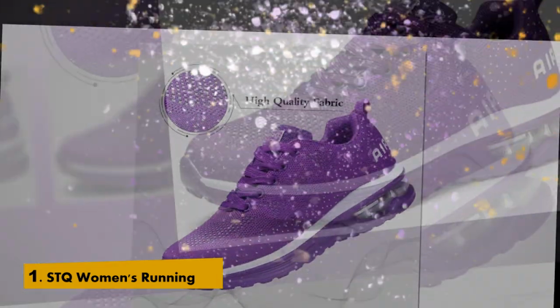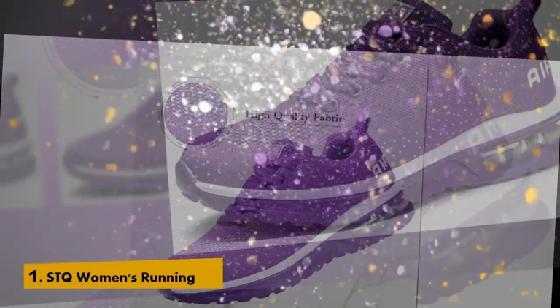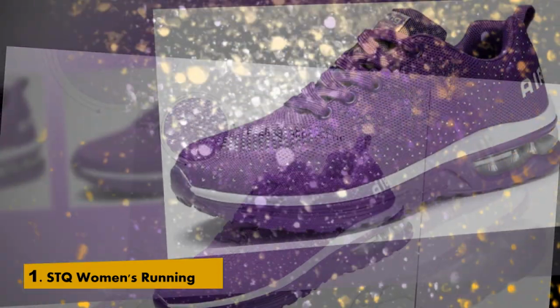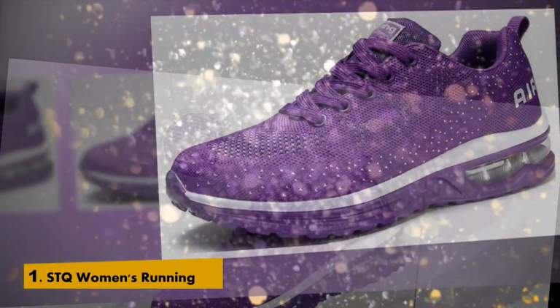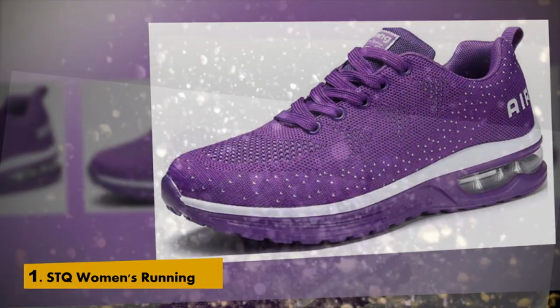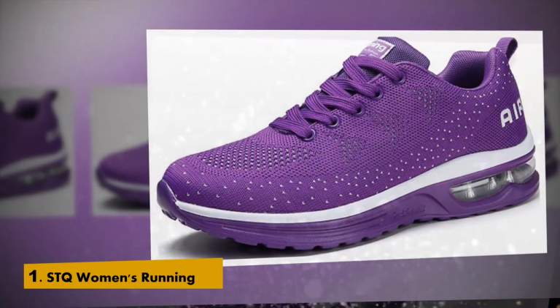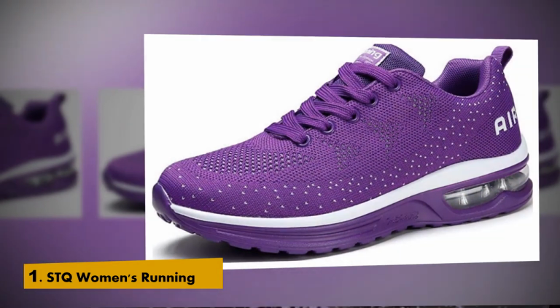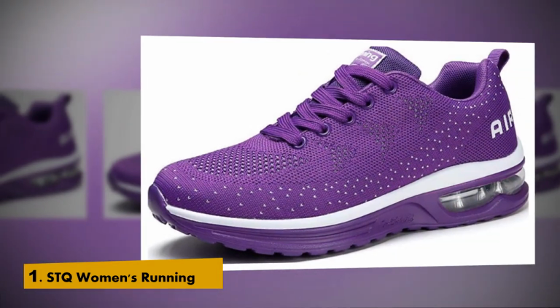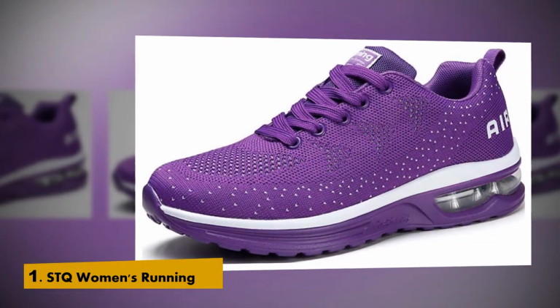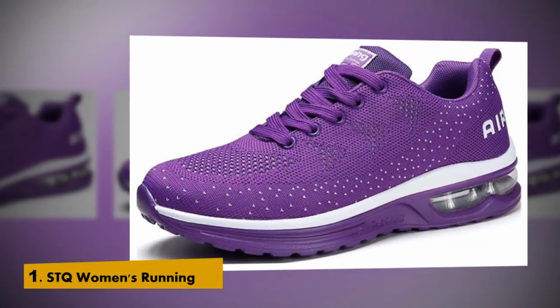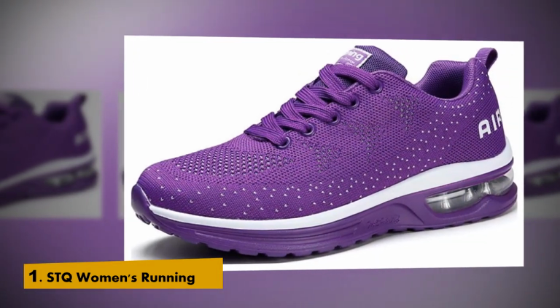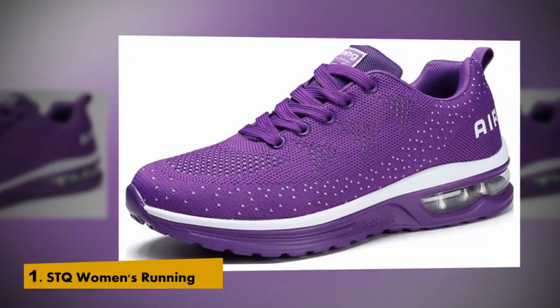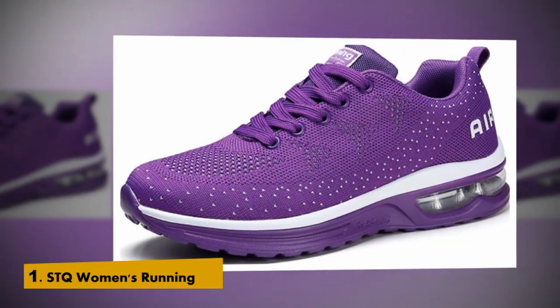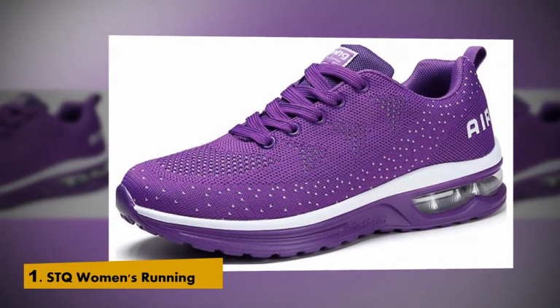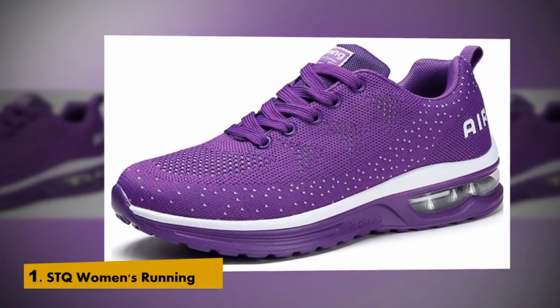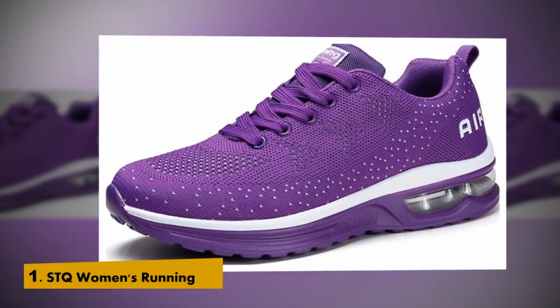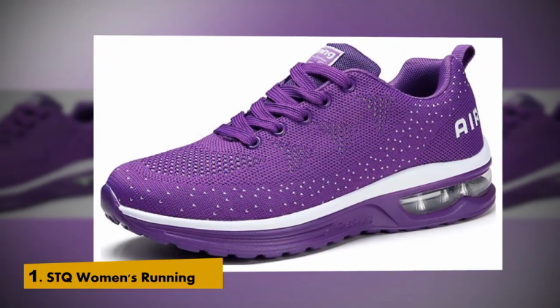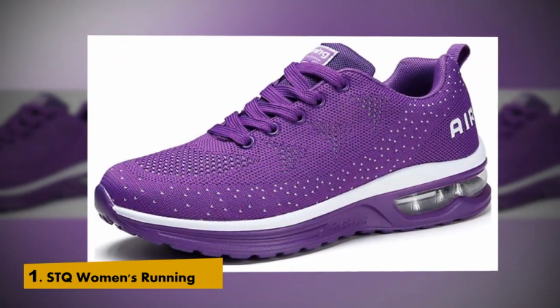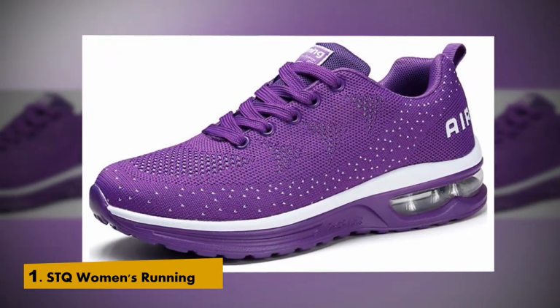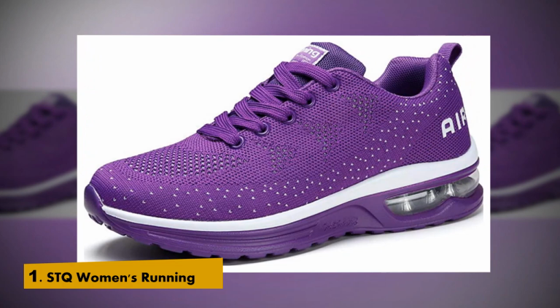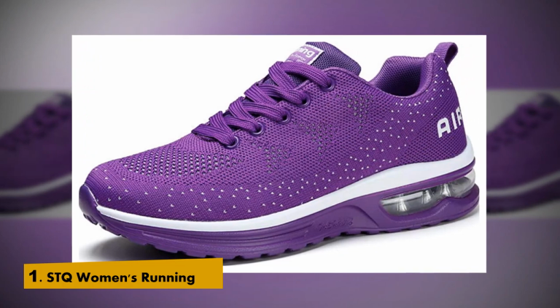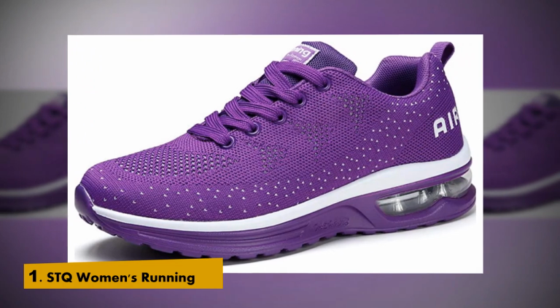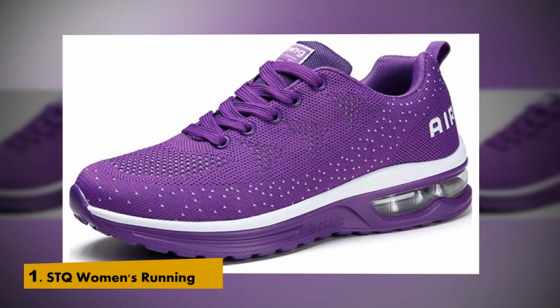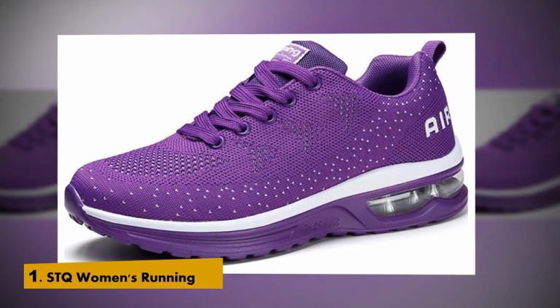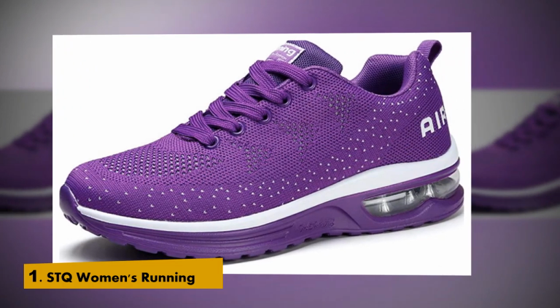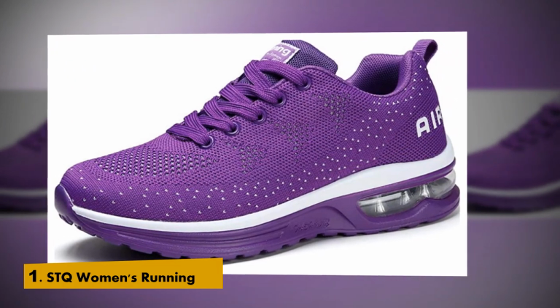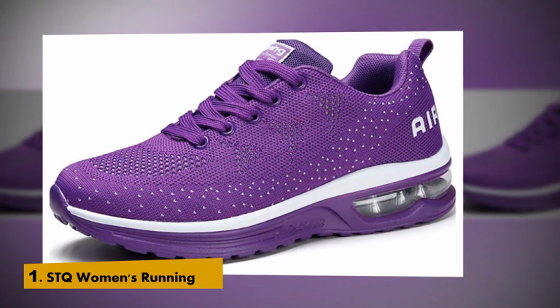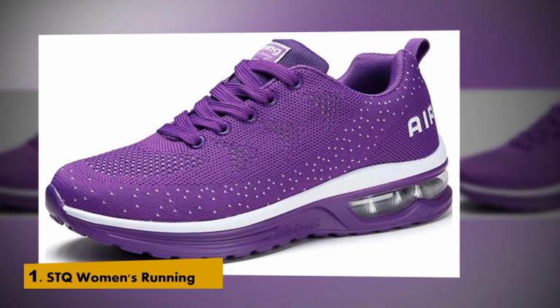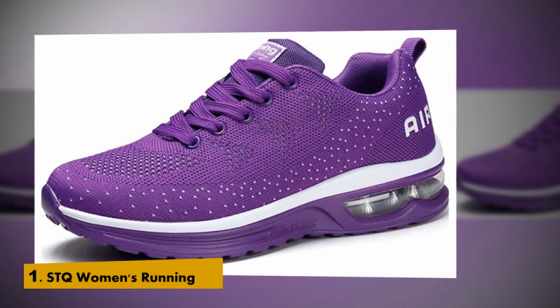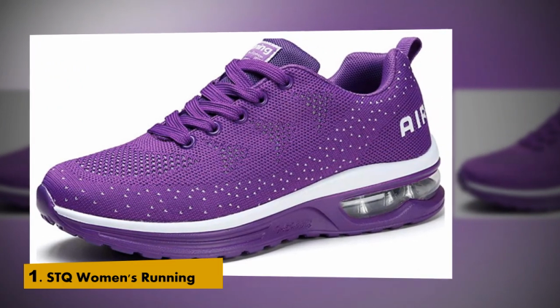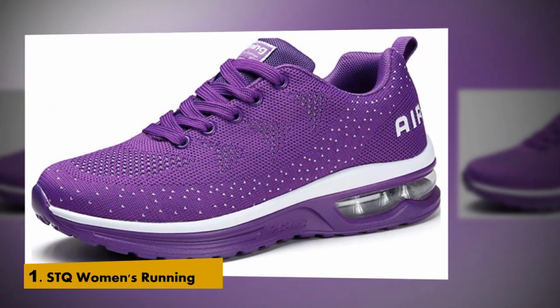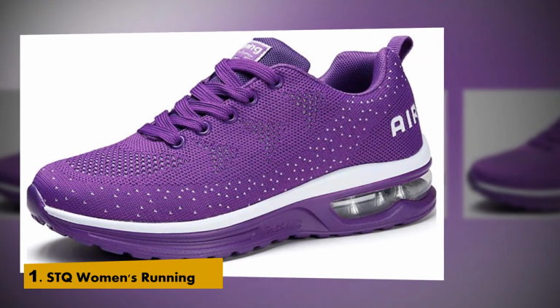And utilizes a rebound material designed to provide an efficient push-off. Delivers lightweight midsole support with a snappy feel. STQ Running Shoe creates a comfortable running experience.